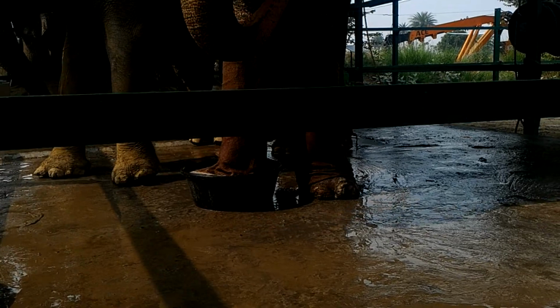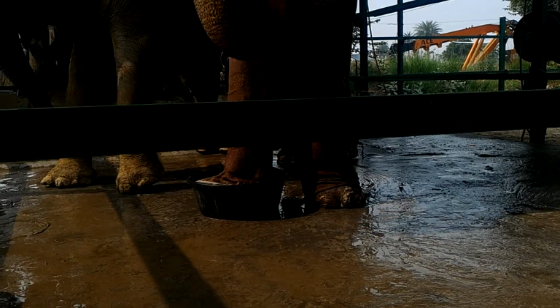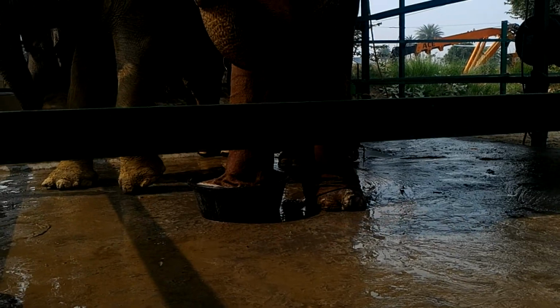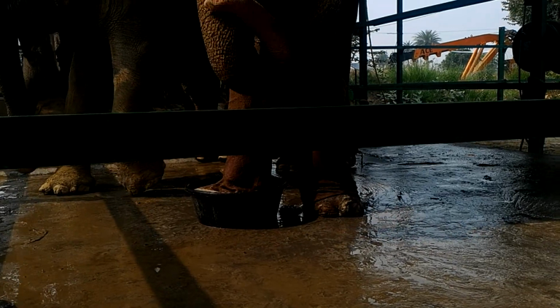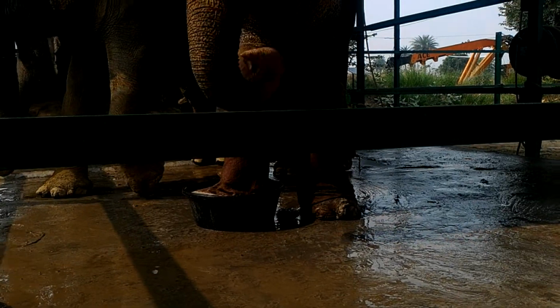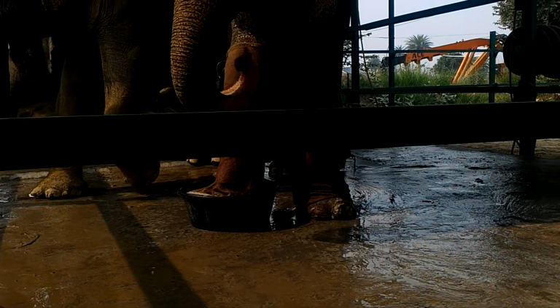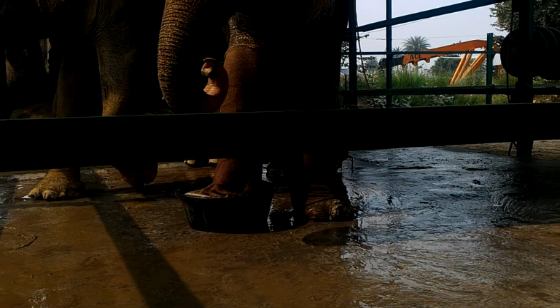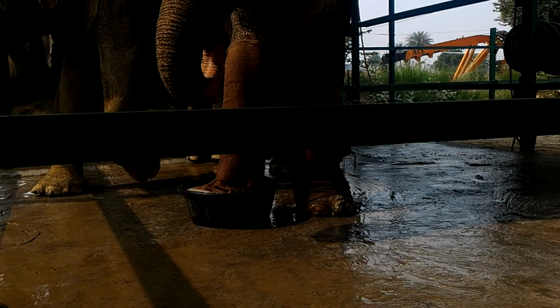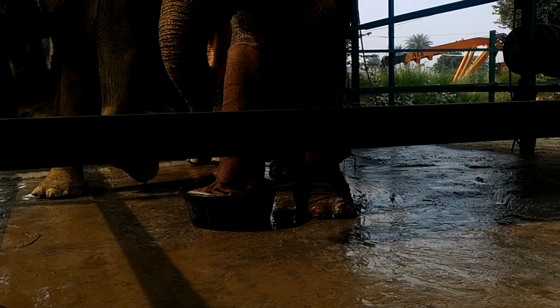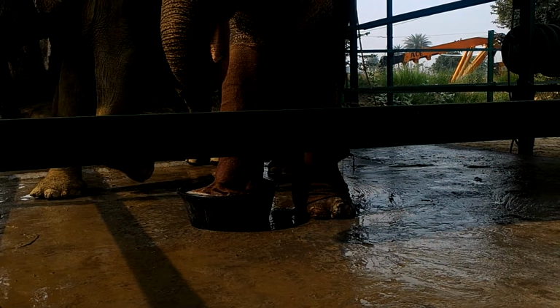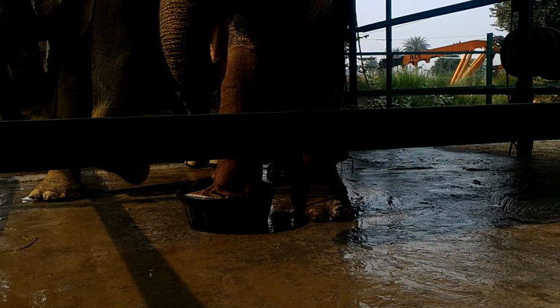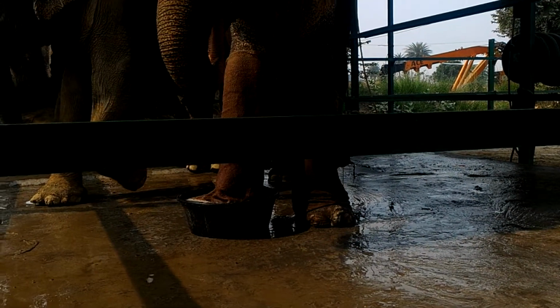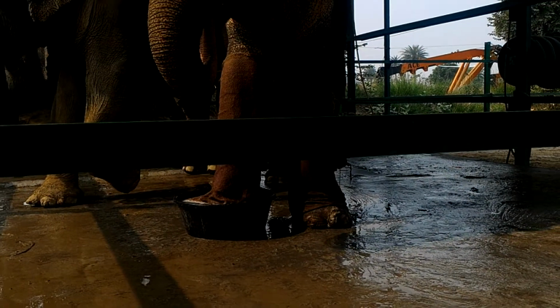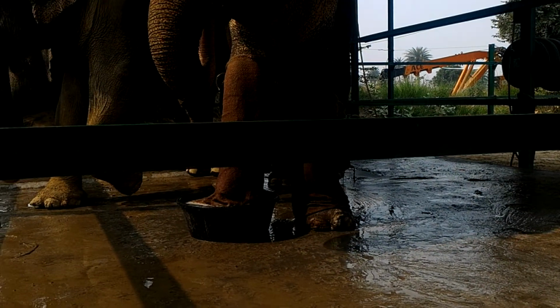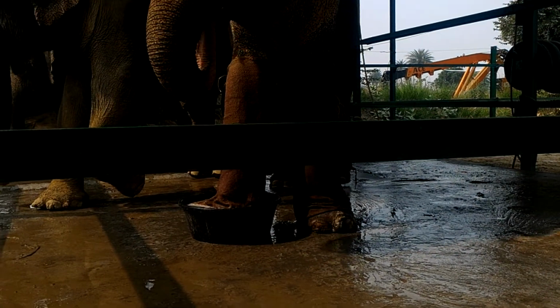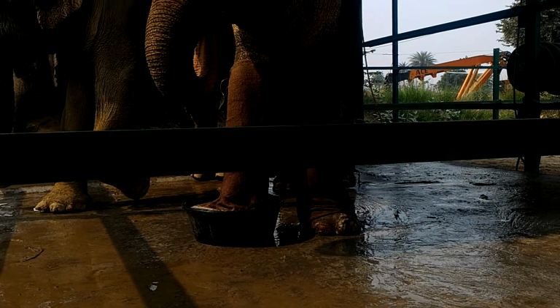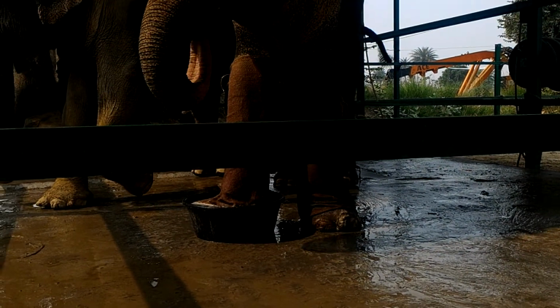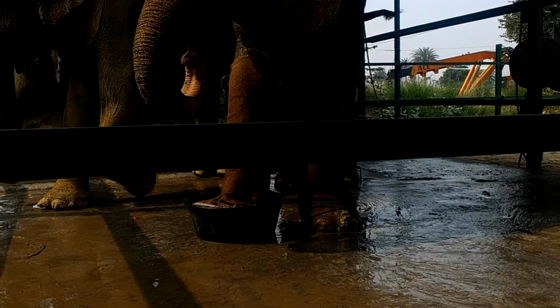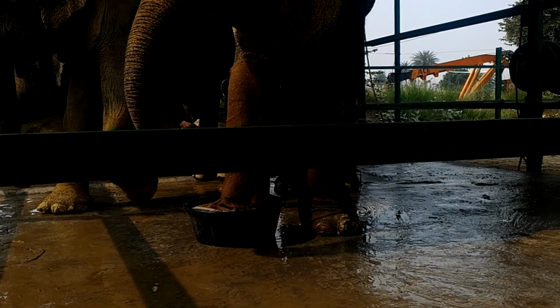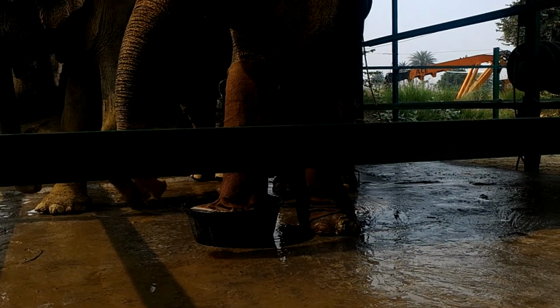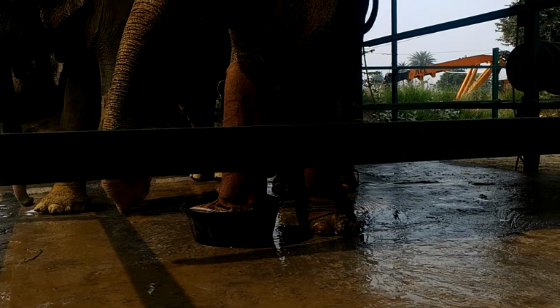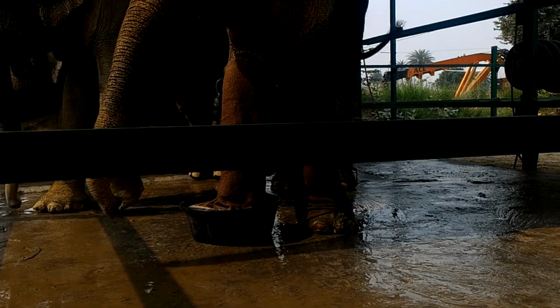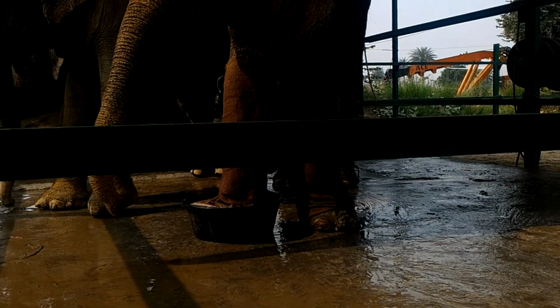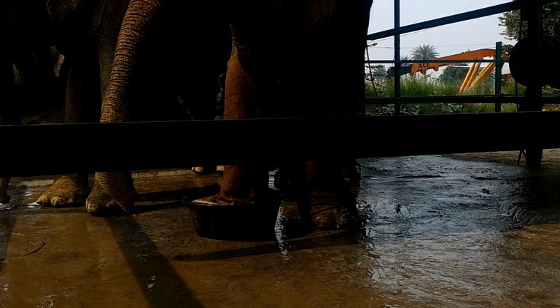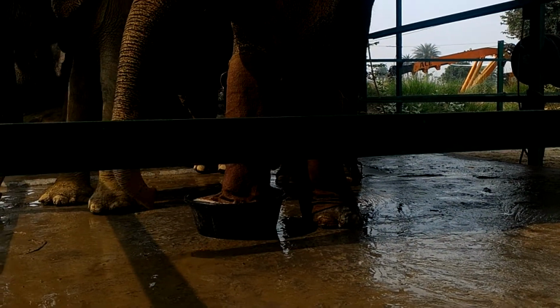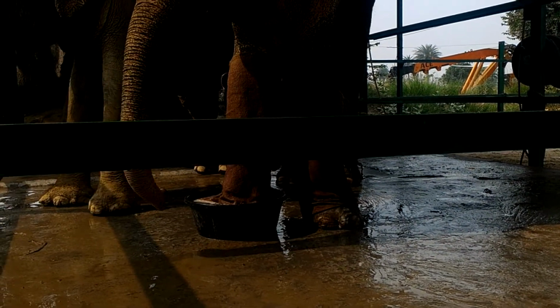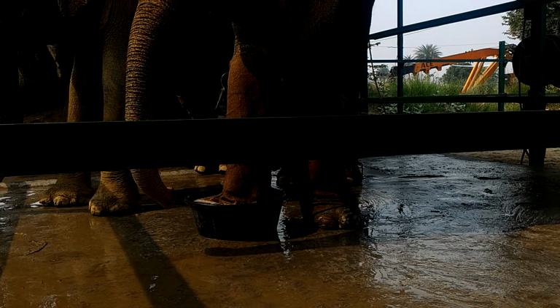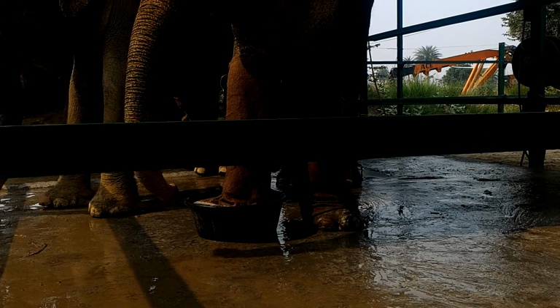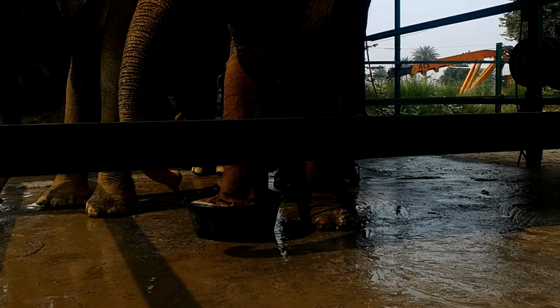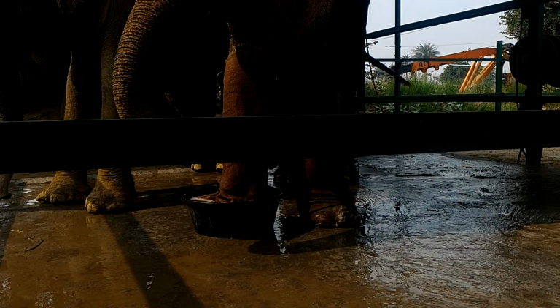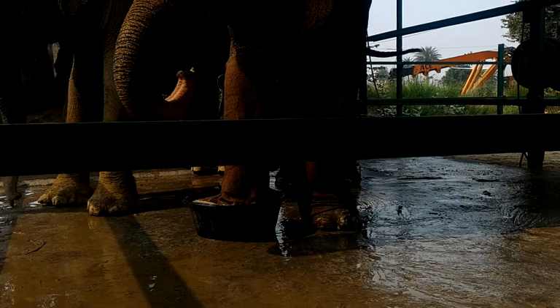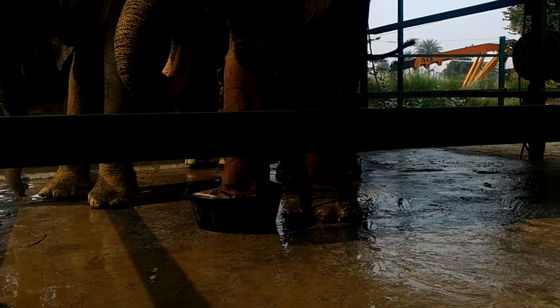What kind of foot bath is it? Magnesium sulfate. Epsom salts.